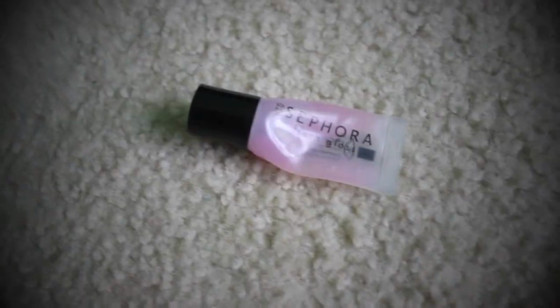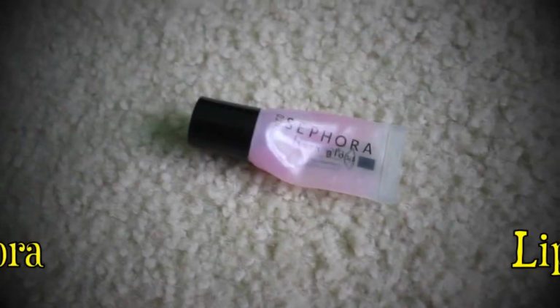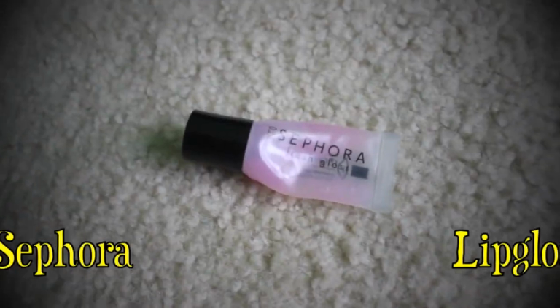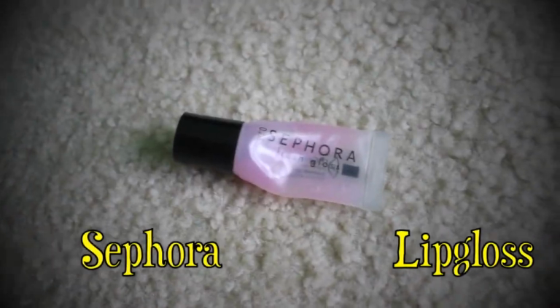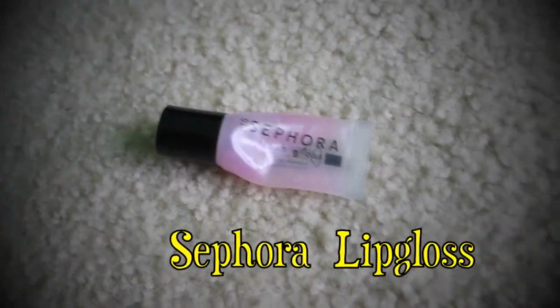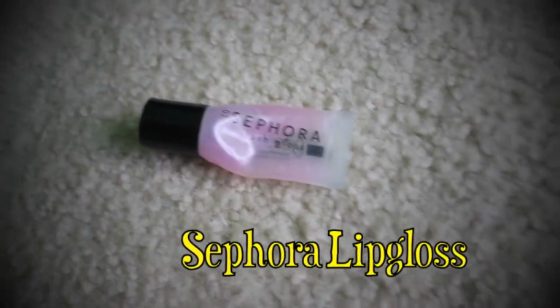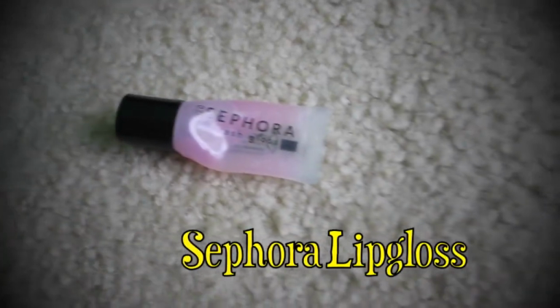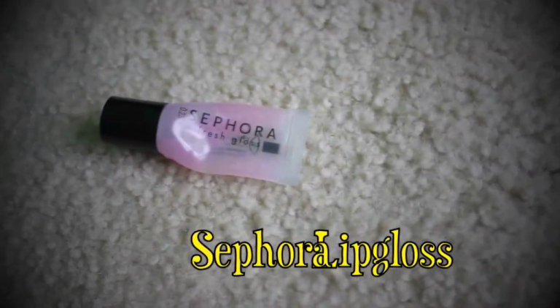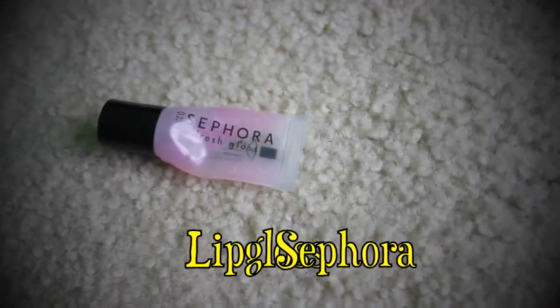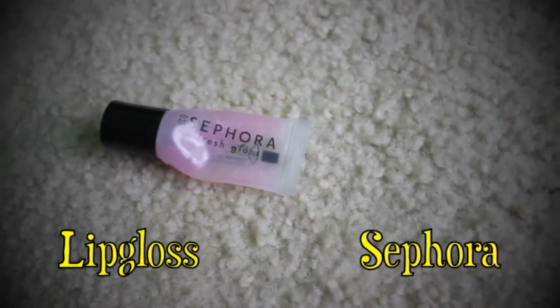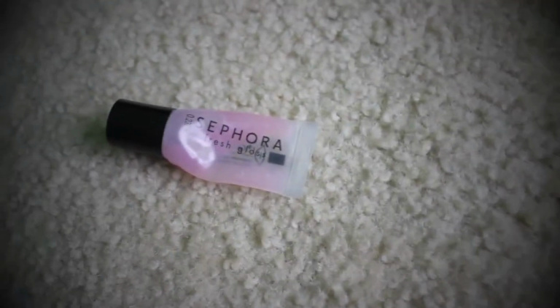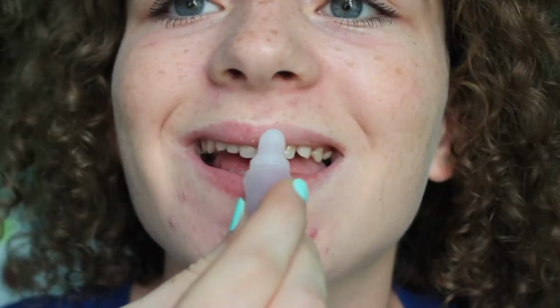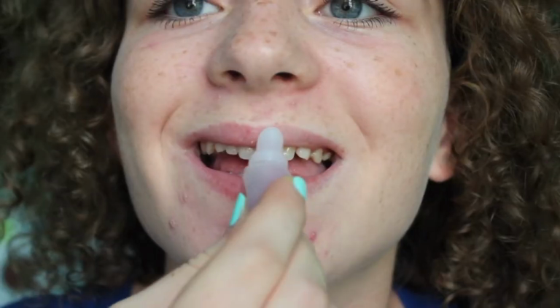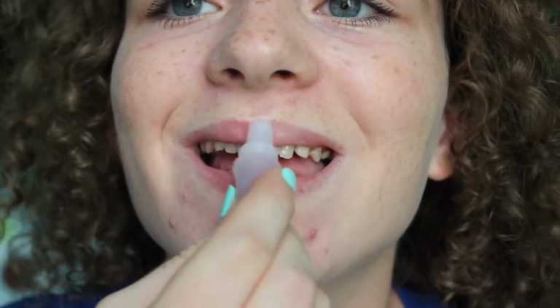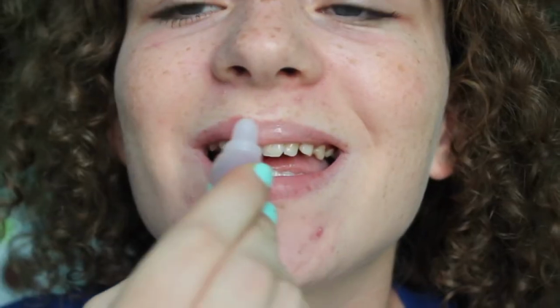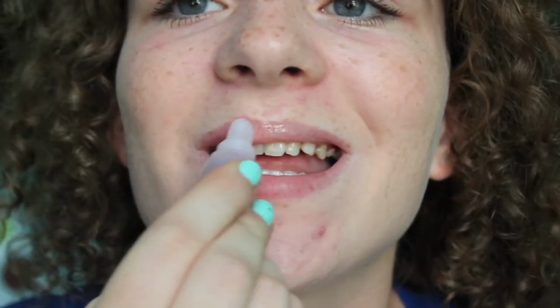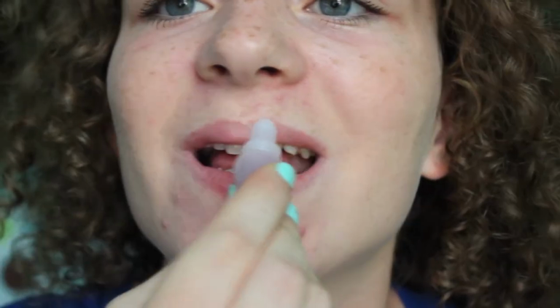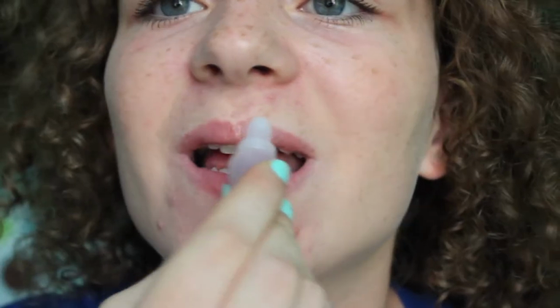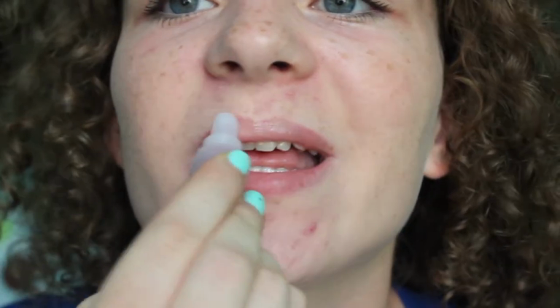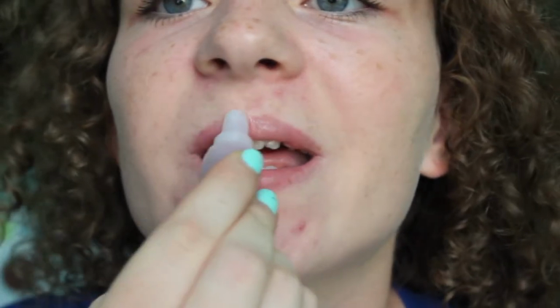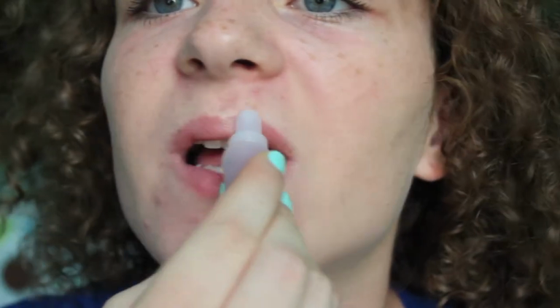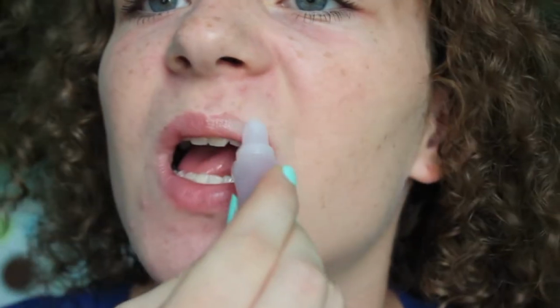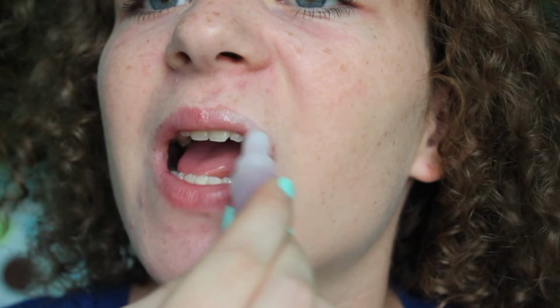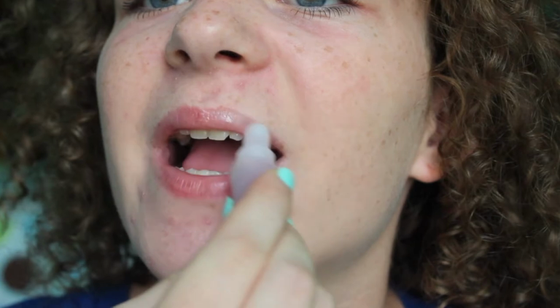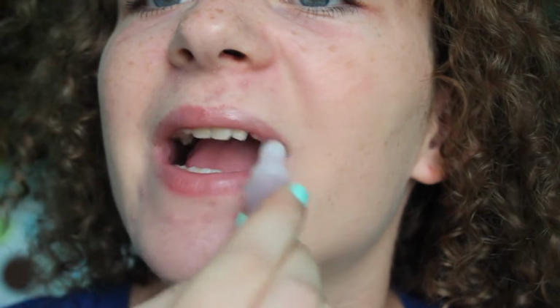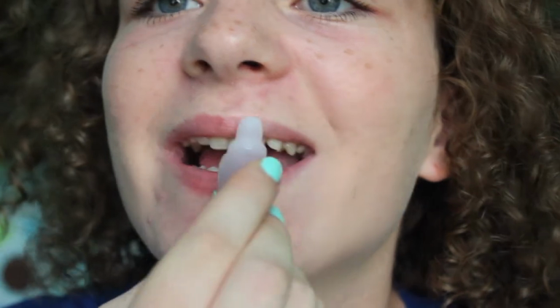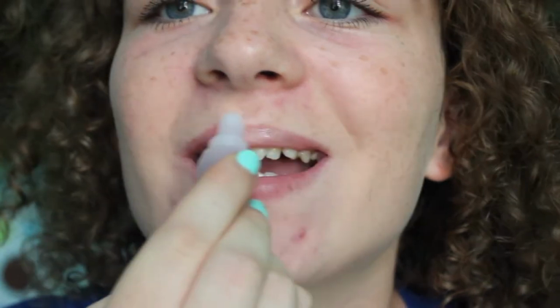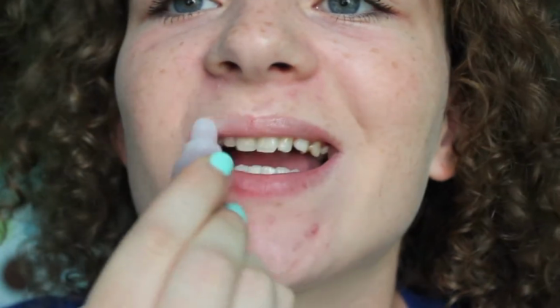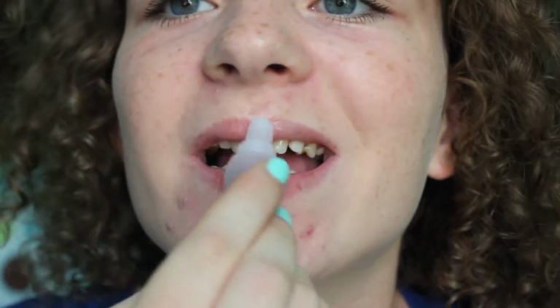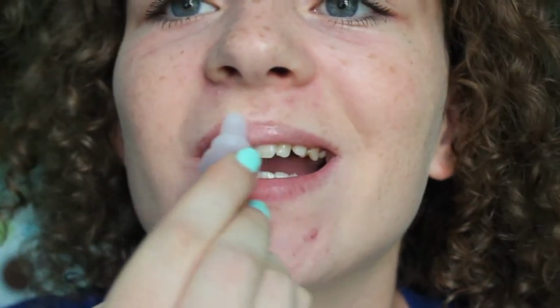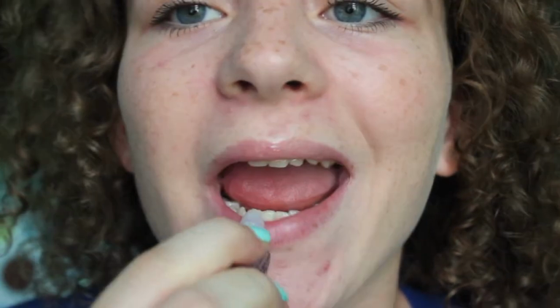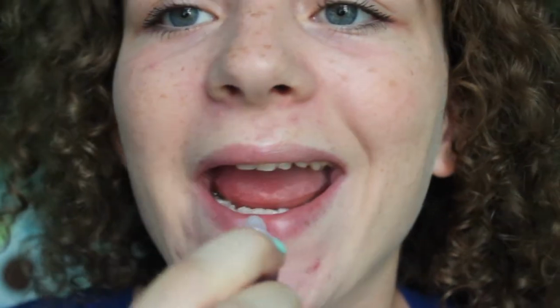And then for lips, I'm just putting on some lip gloss that I got from Sephora and it smells really good.